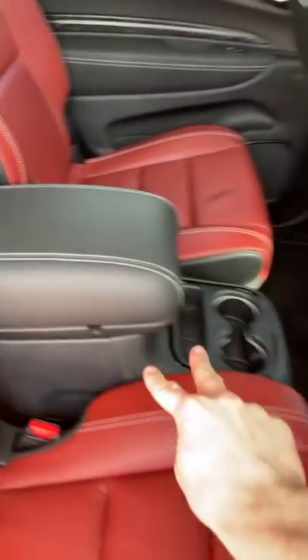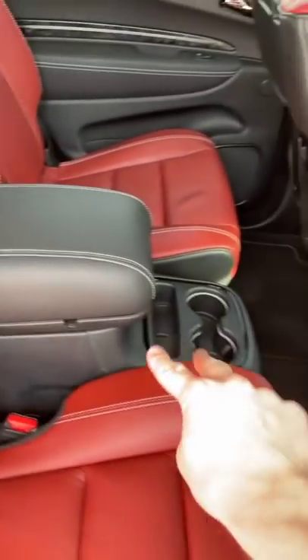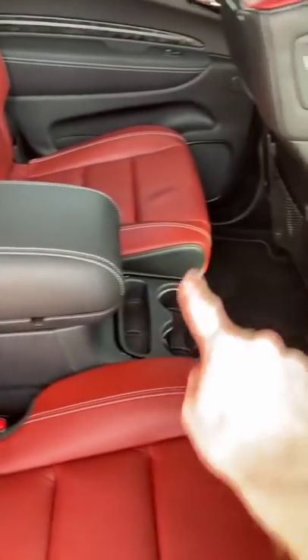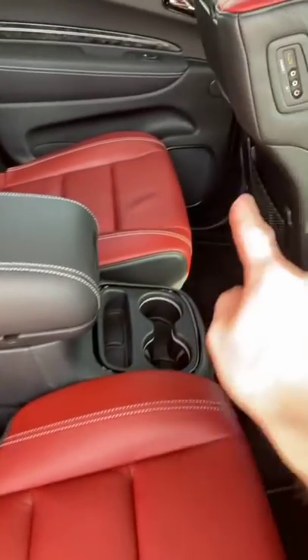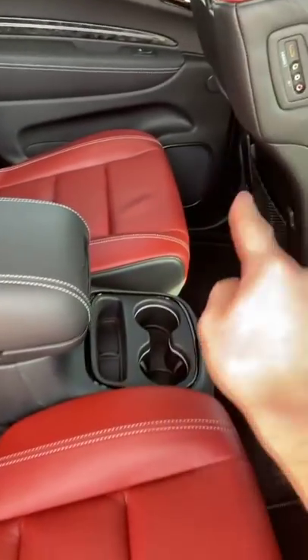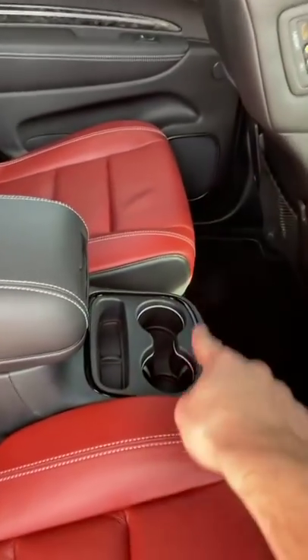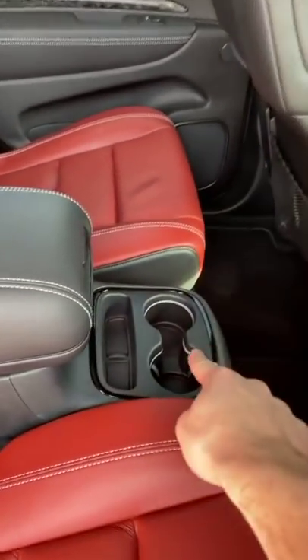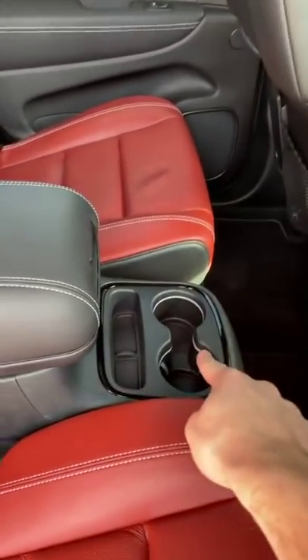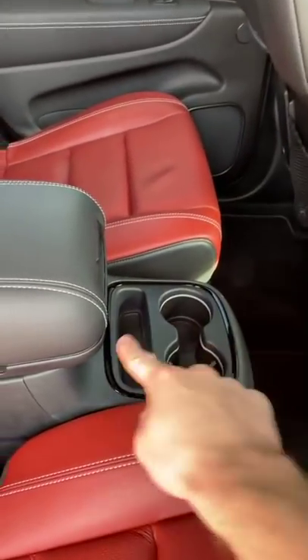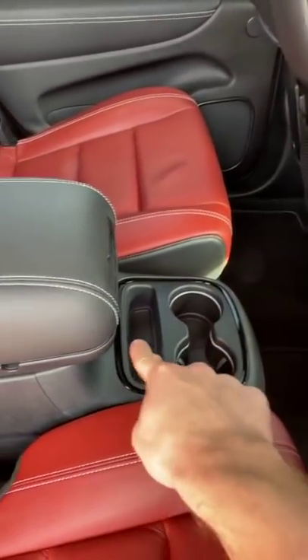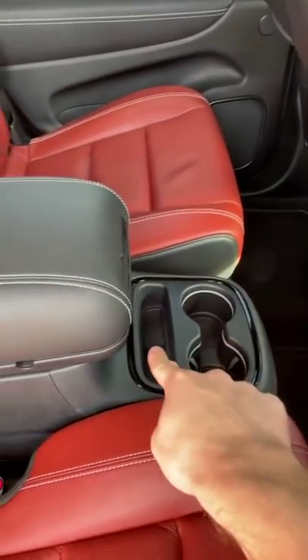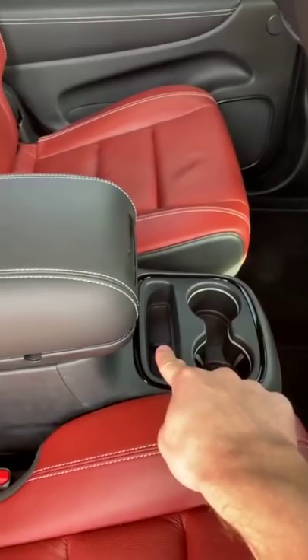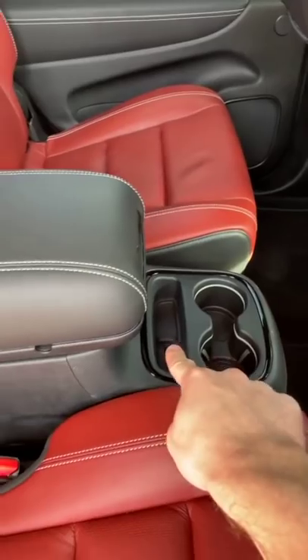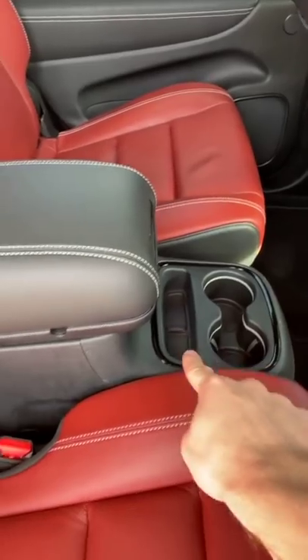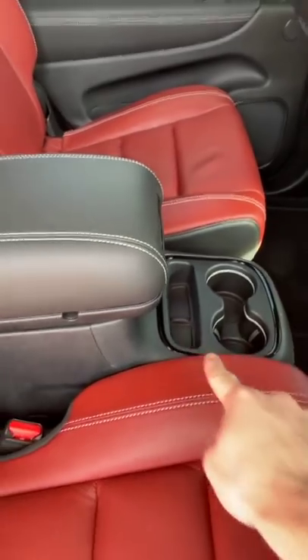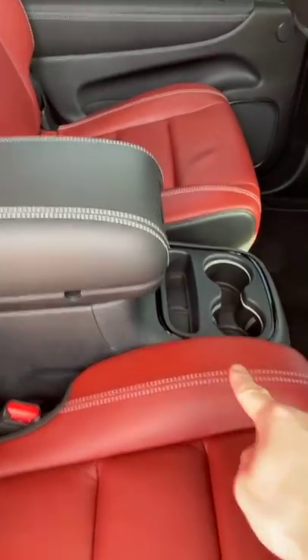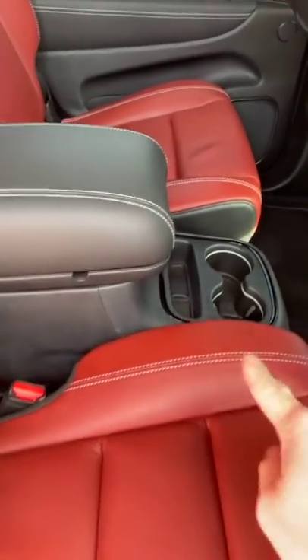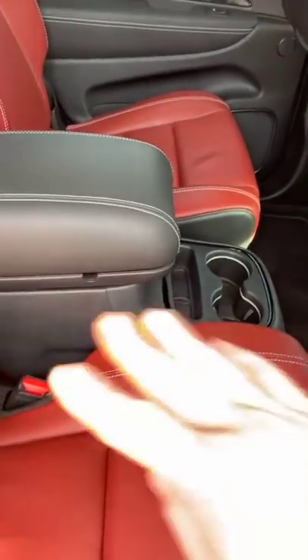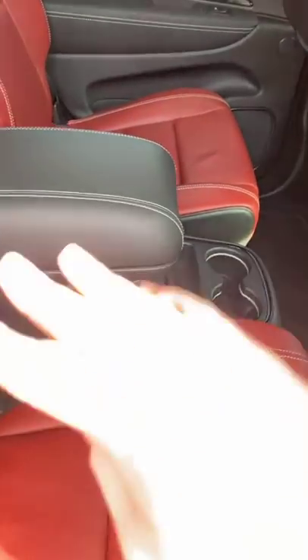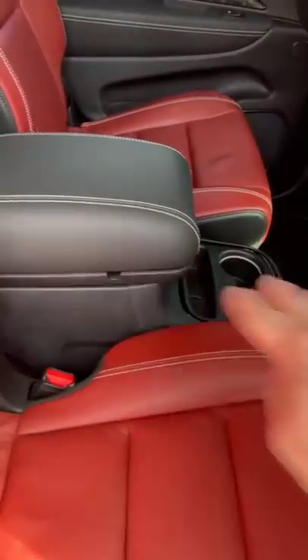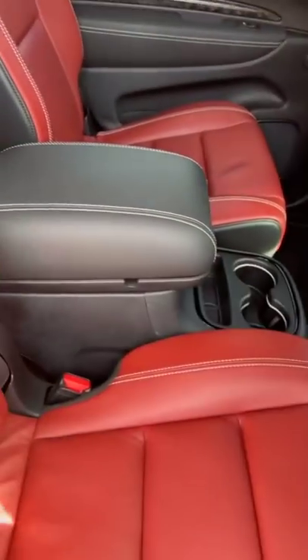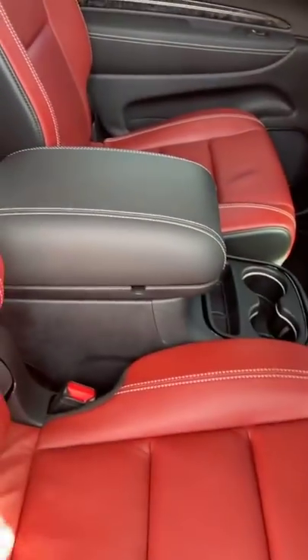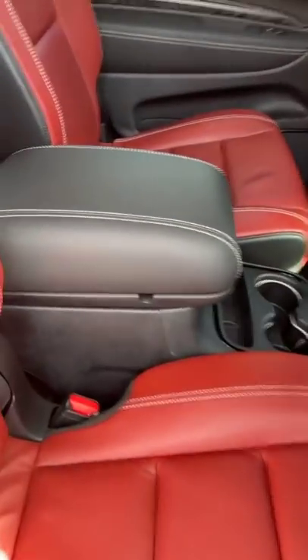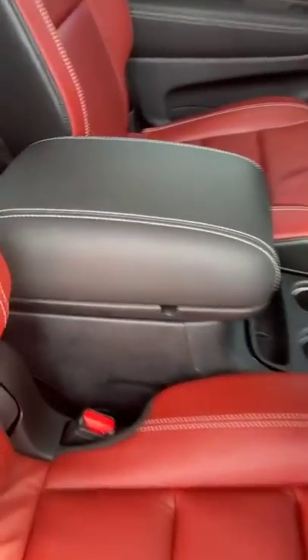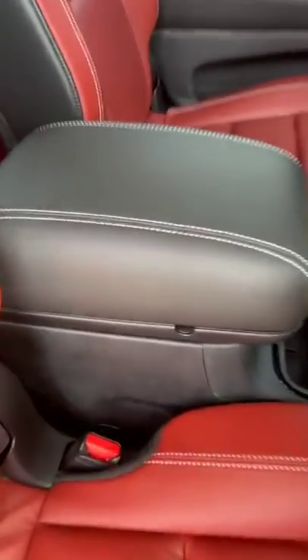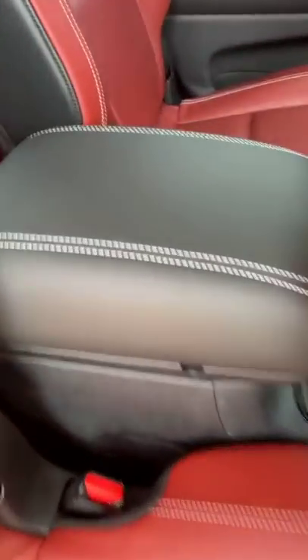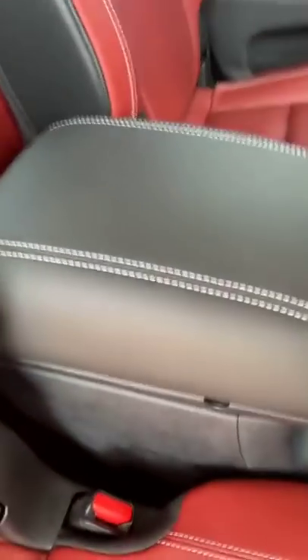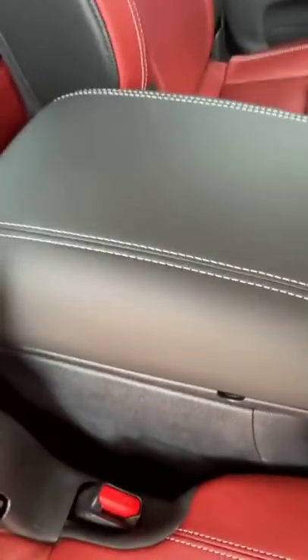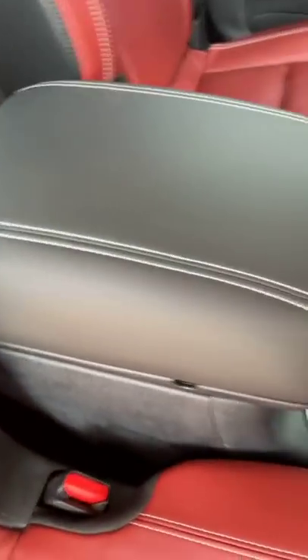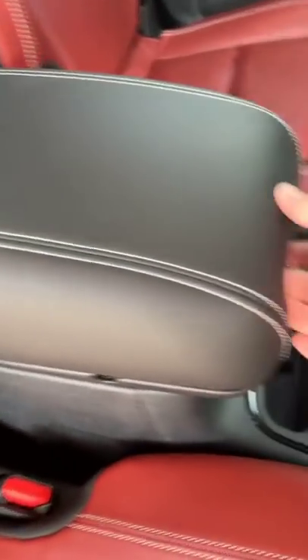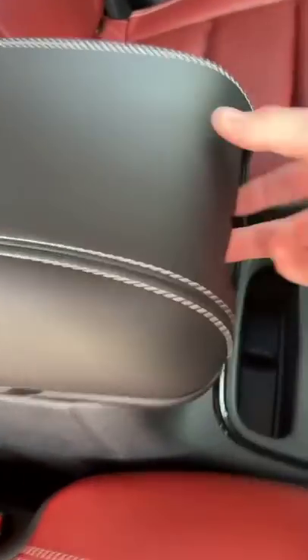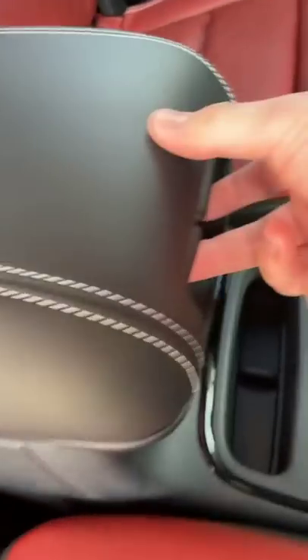This is really cool. You get cup holders and some storage in here. You can get it without this as well, but I really like this.